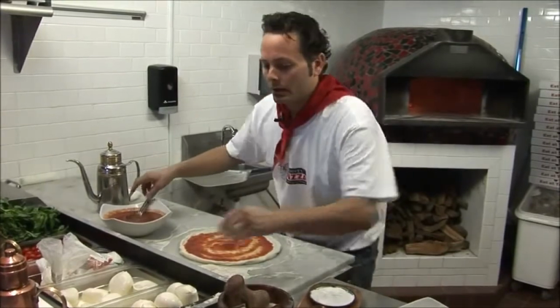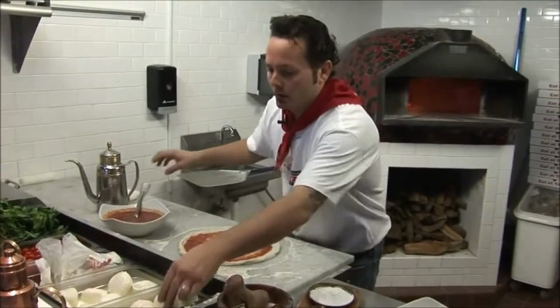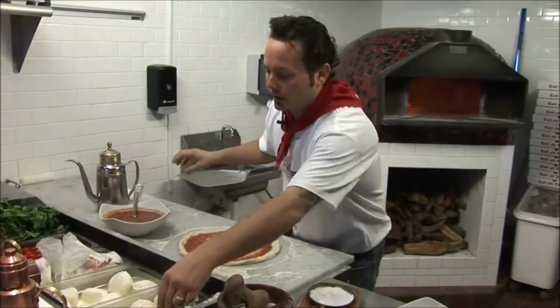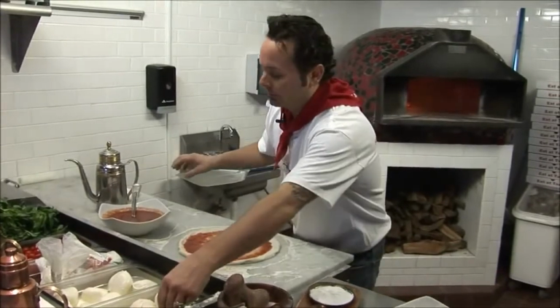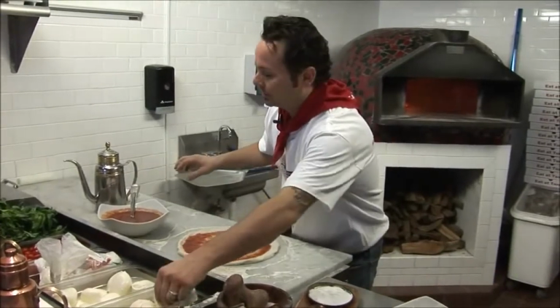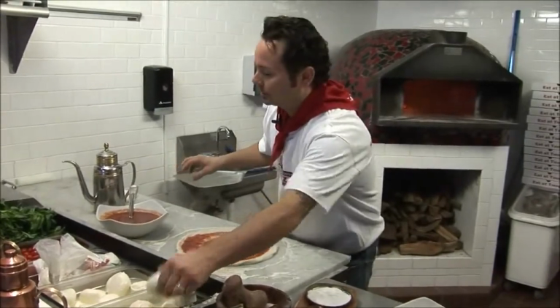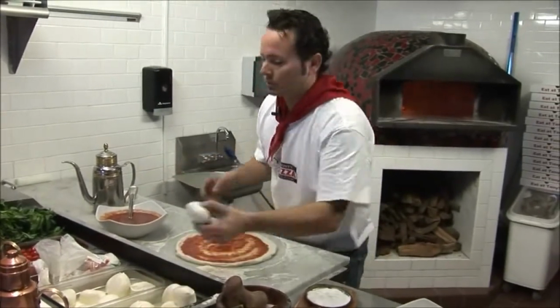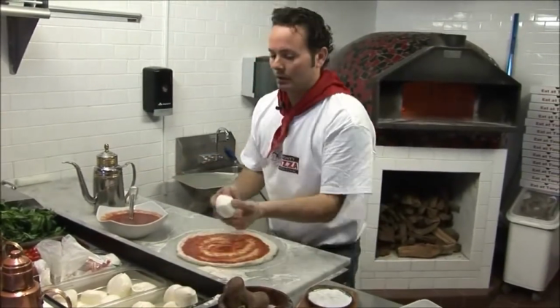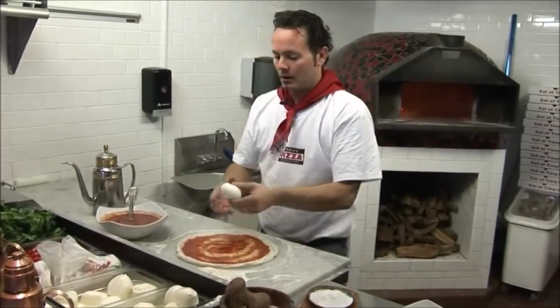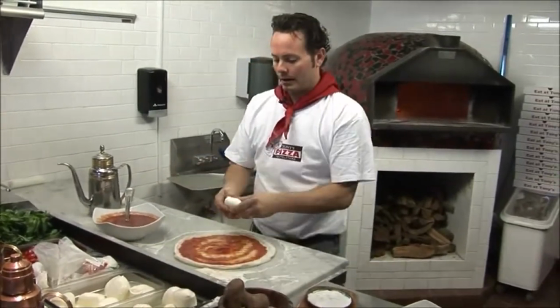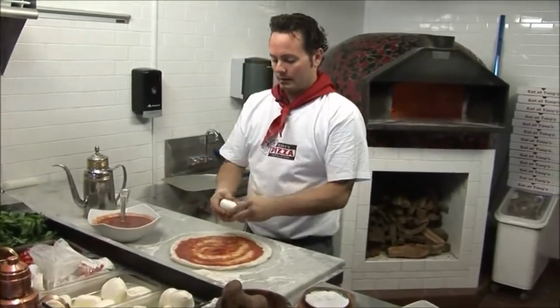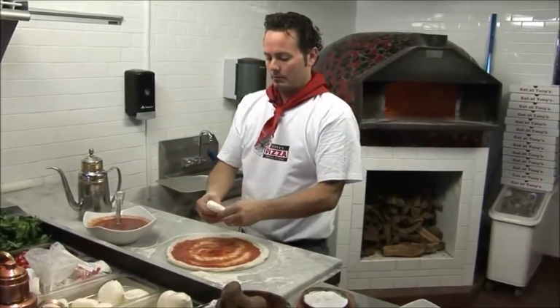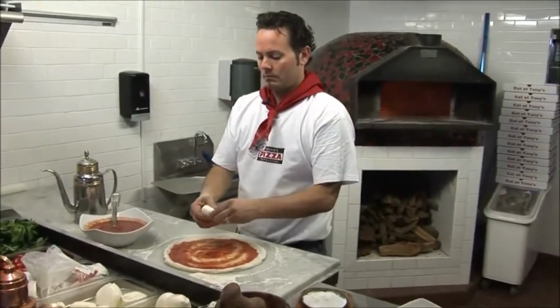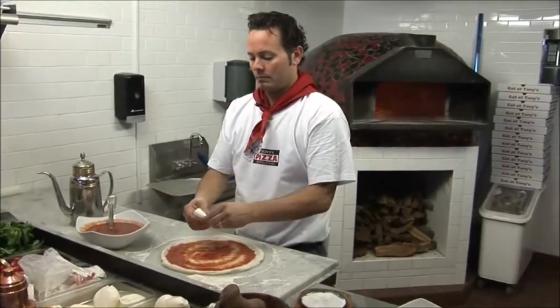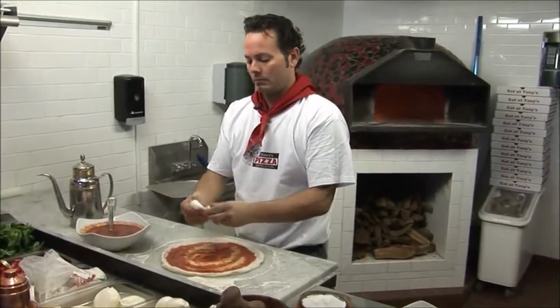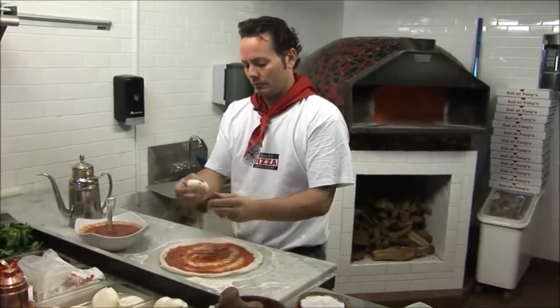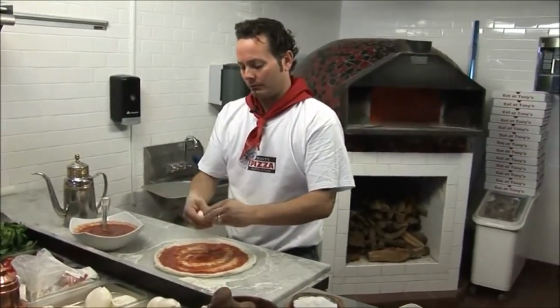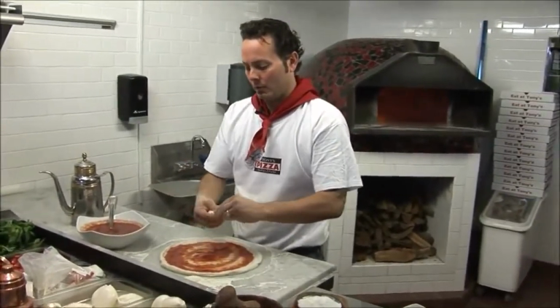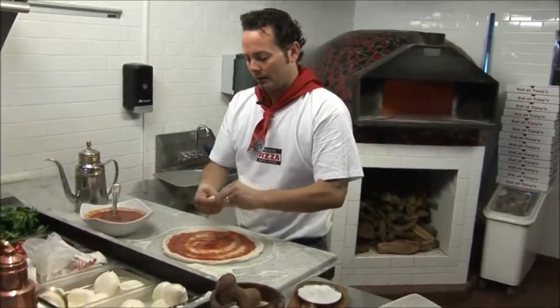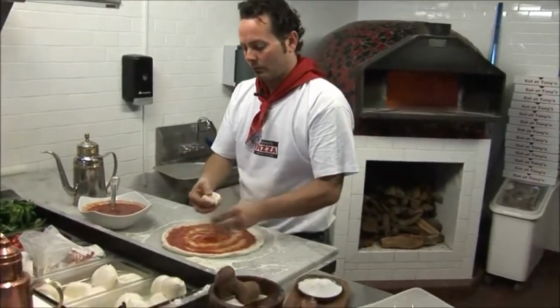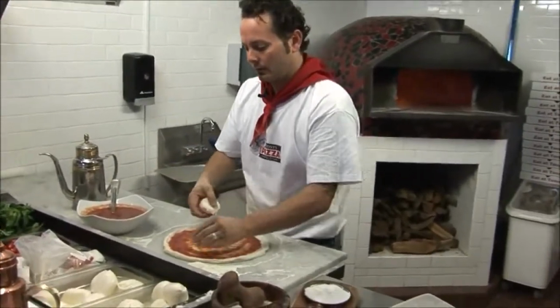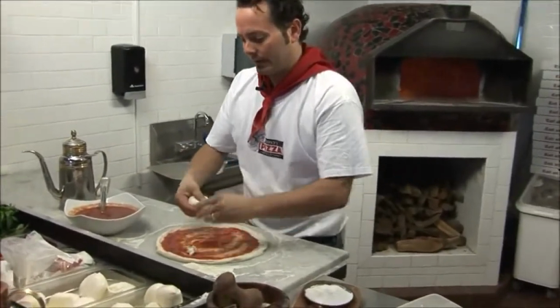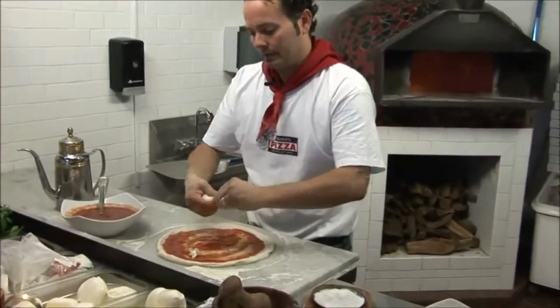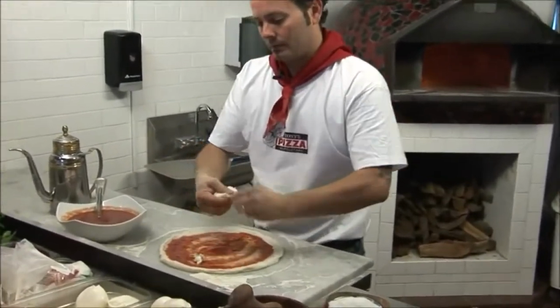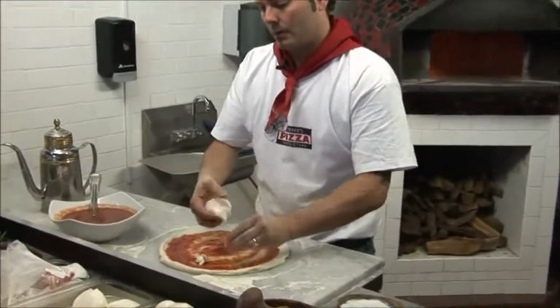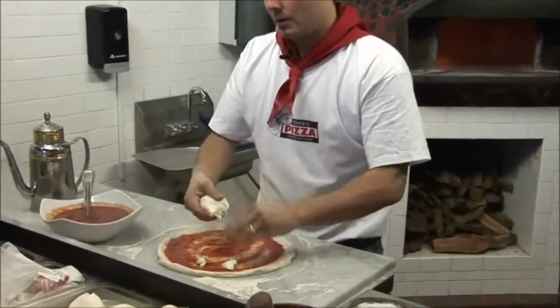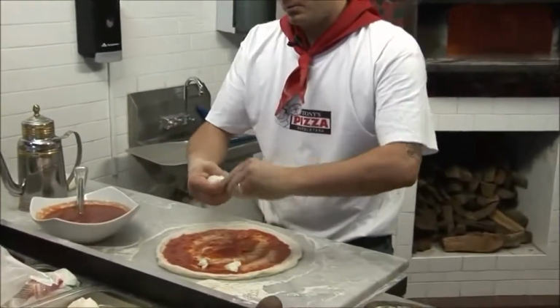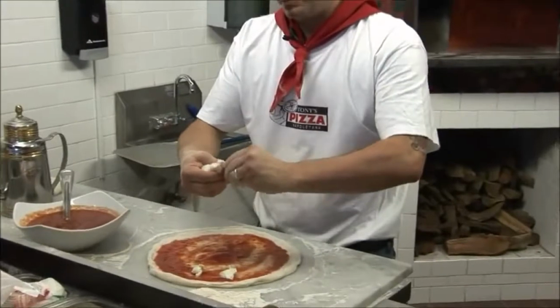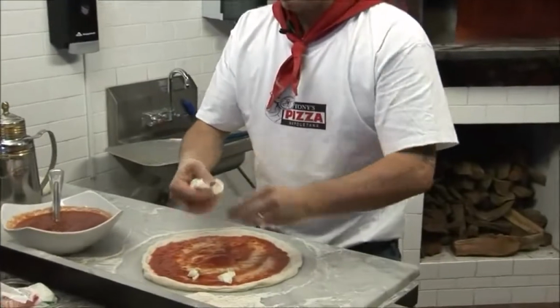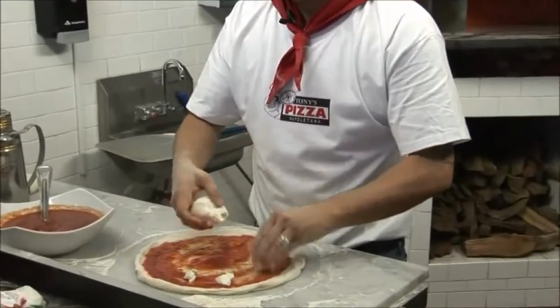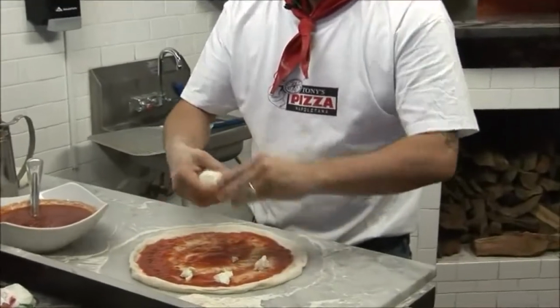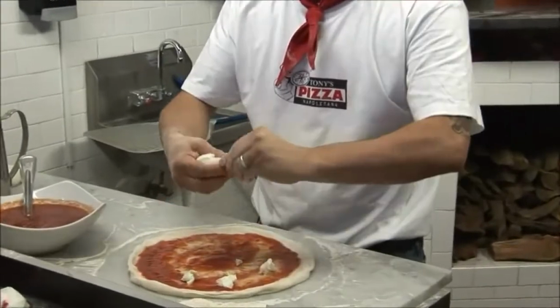Now I have a fresh mozzarella grande. This is a 4-ounce Solvelini. I'm going to pinch this off.